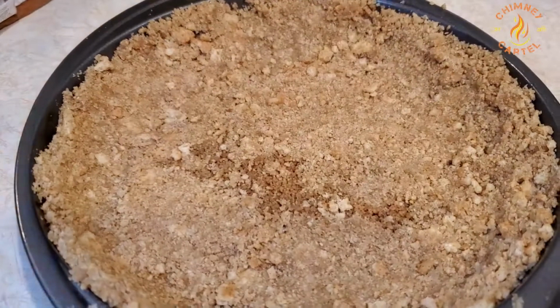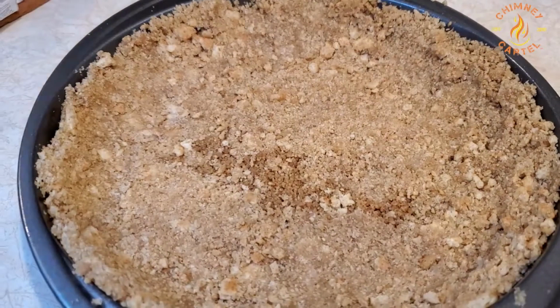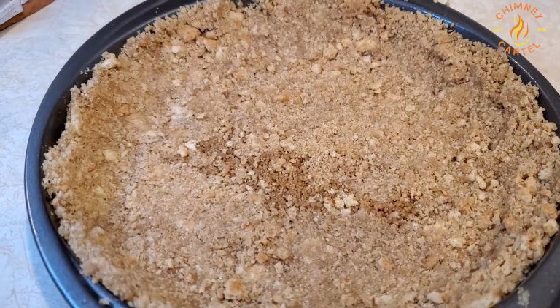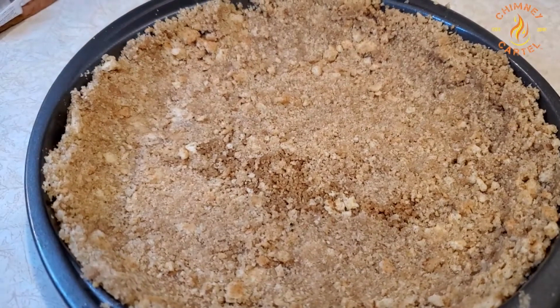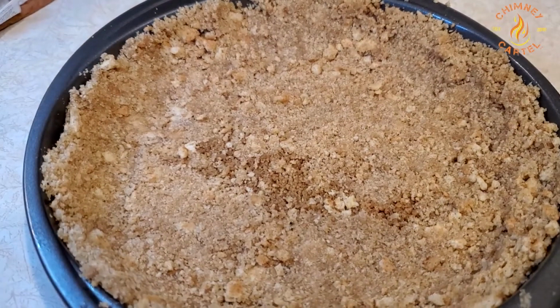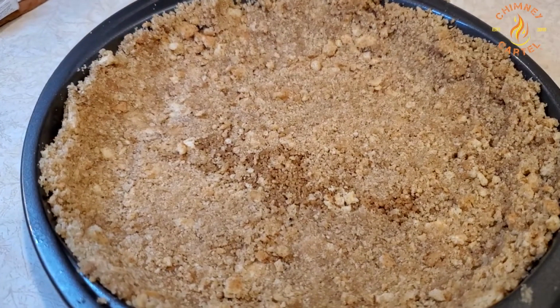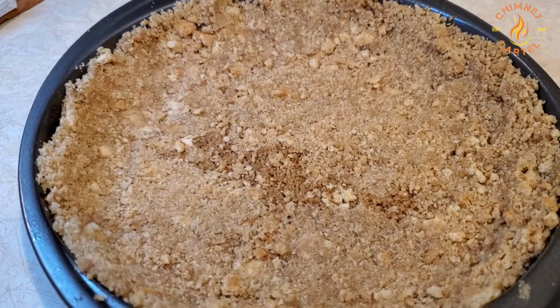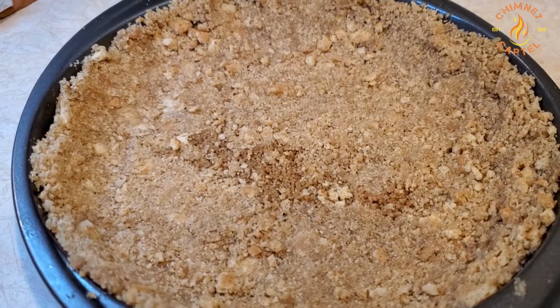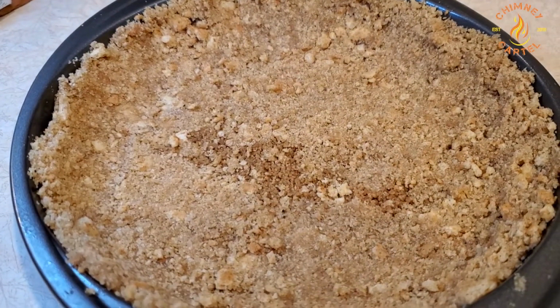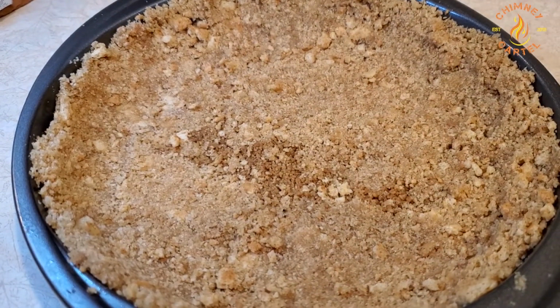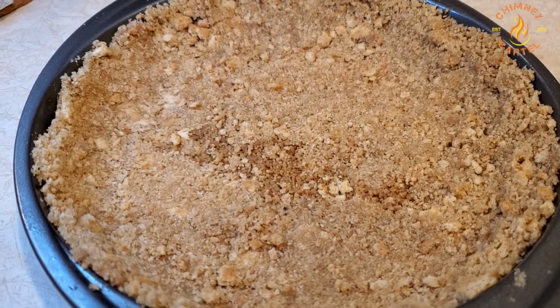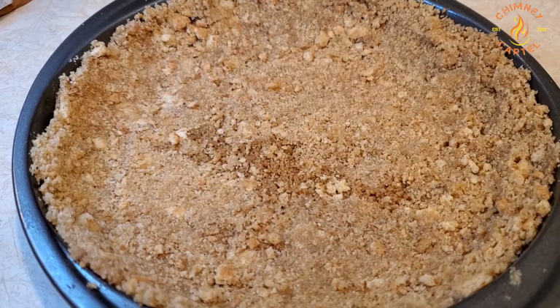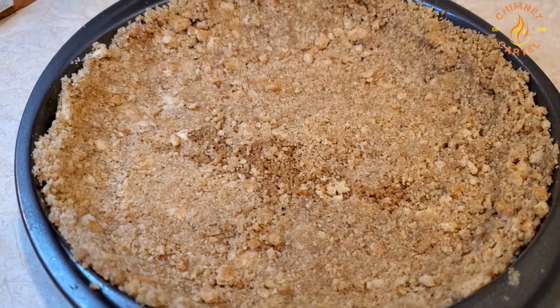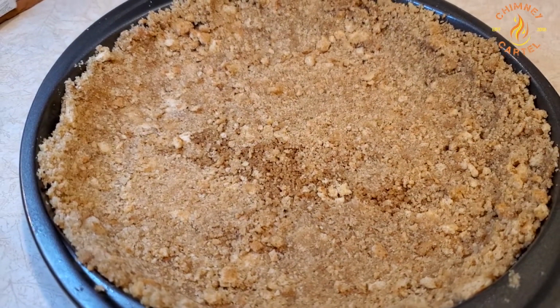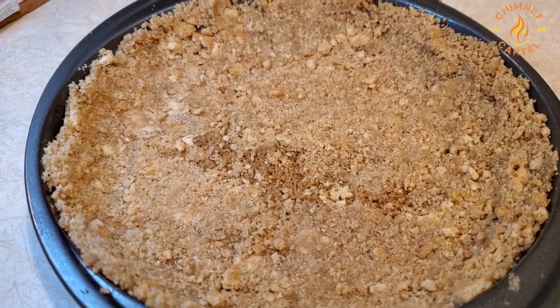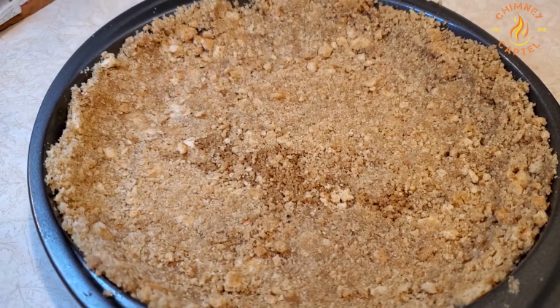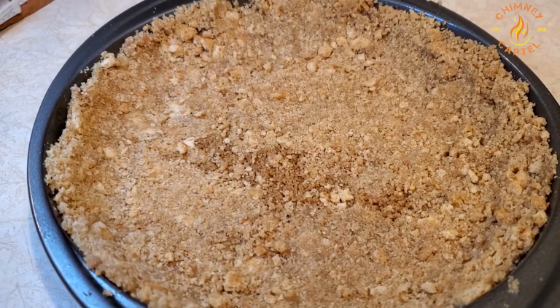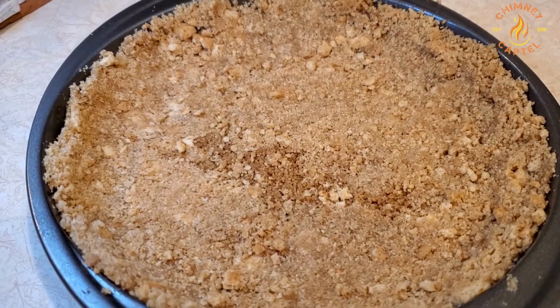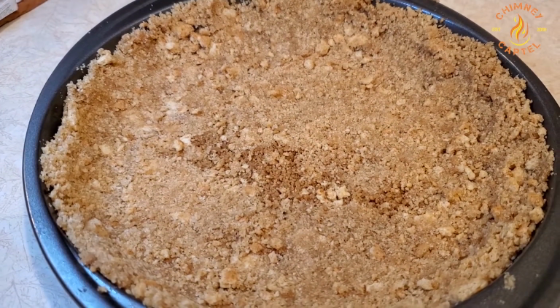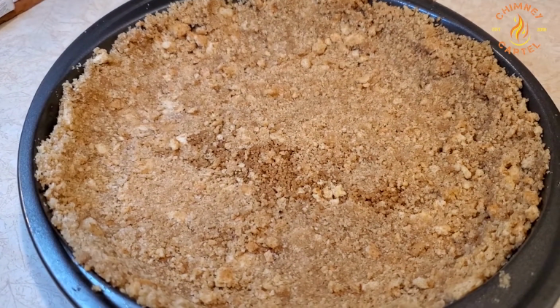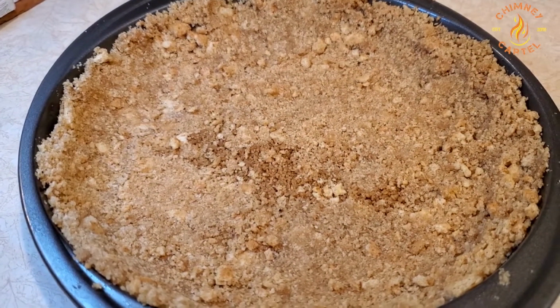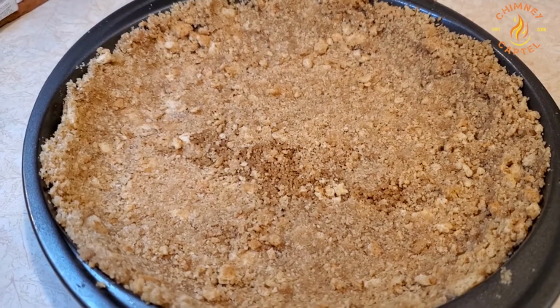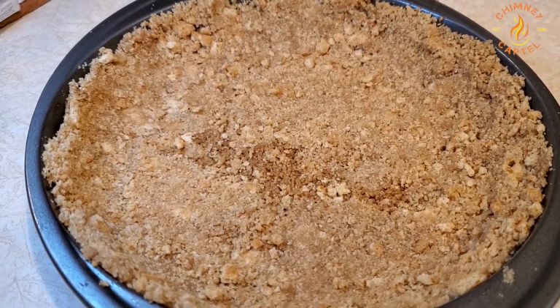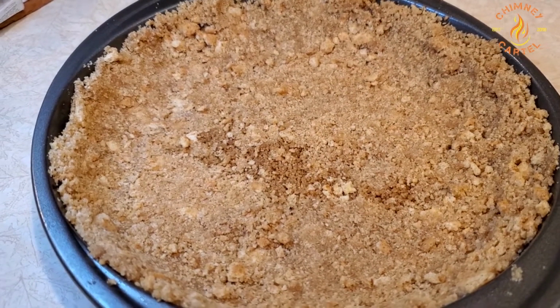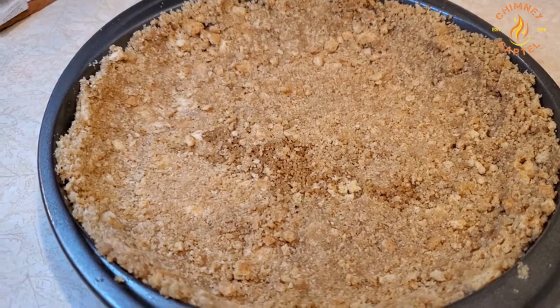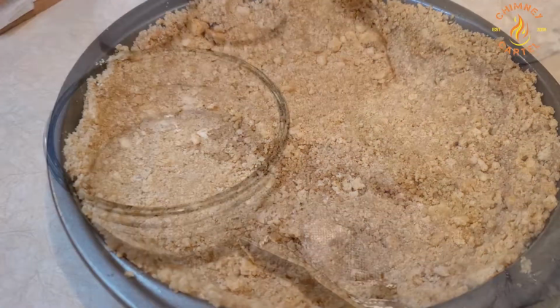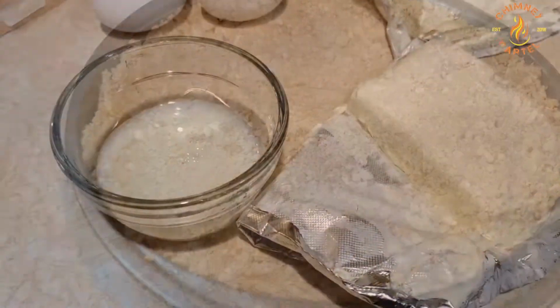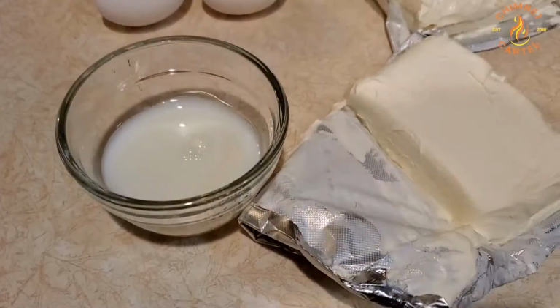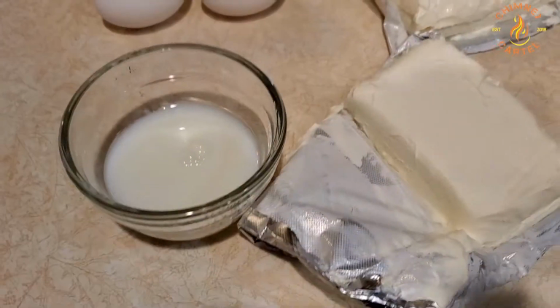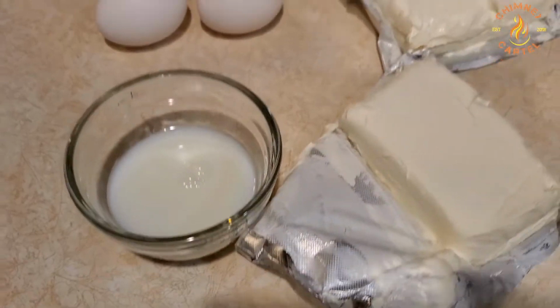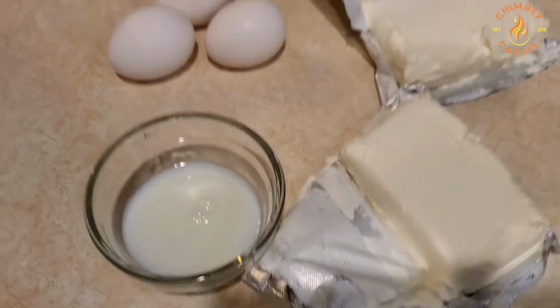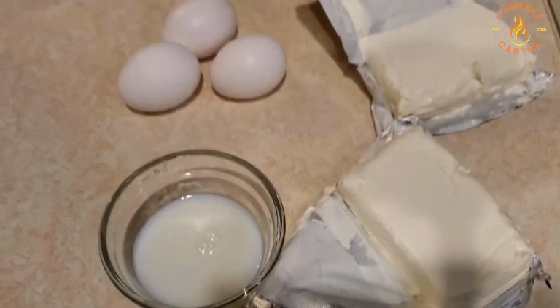First you're going to start off with a graham cracker crust. We just put all that together with a little bit of butter and some graham crackers.